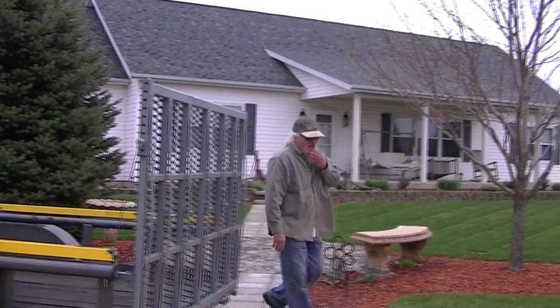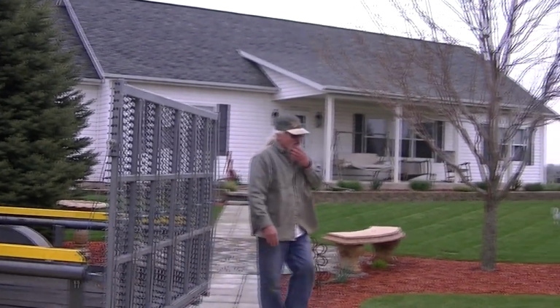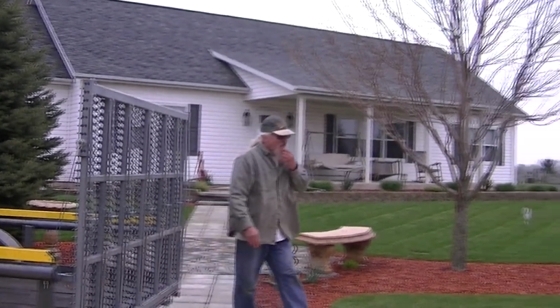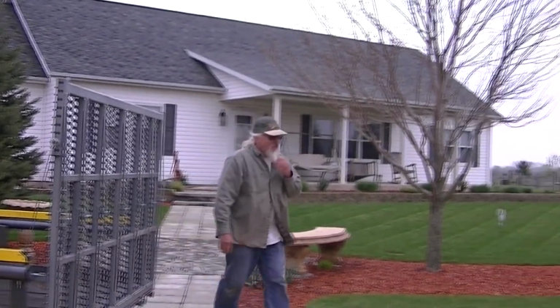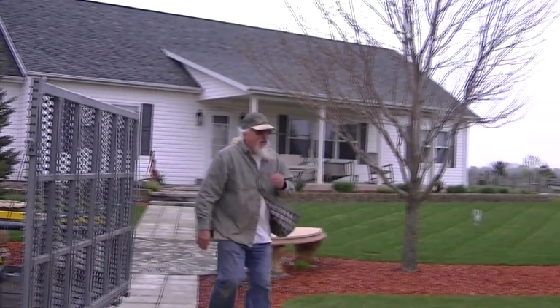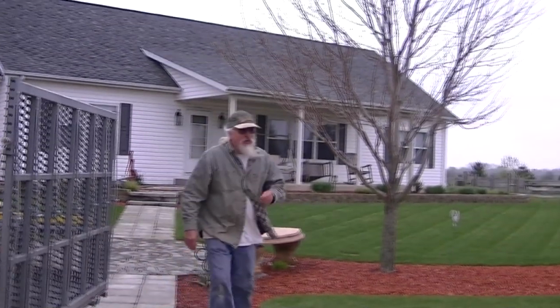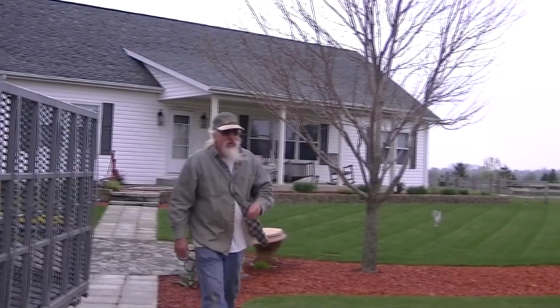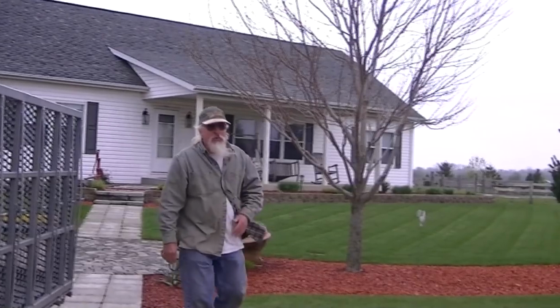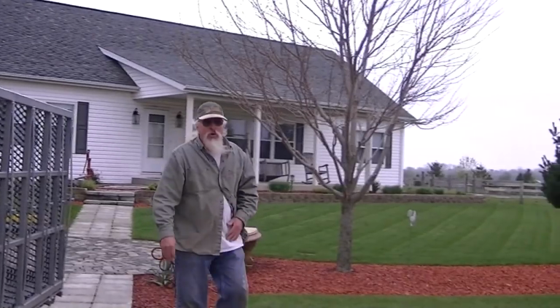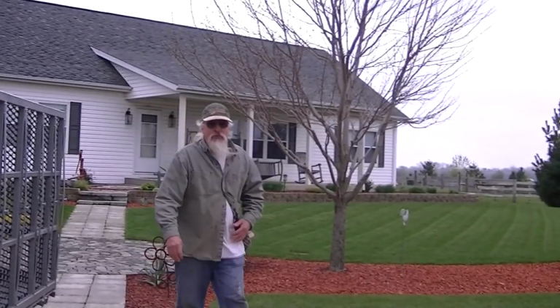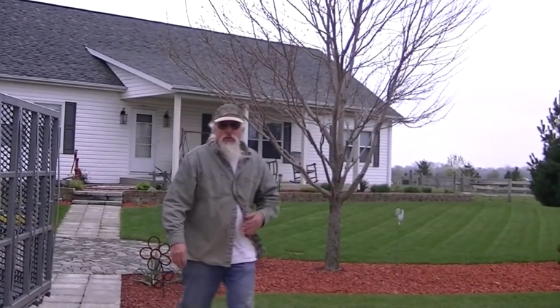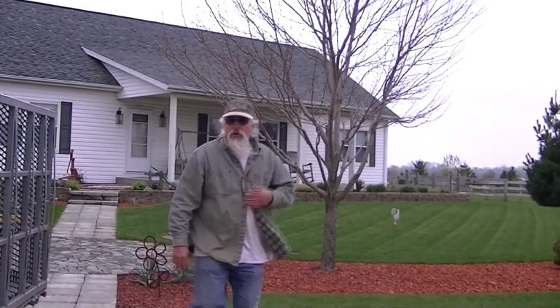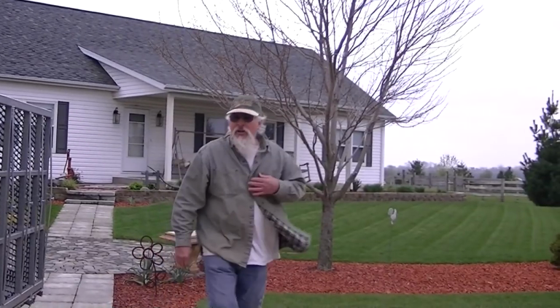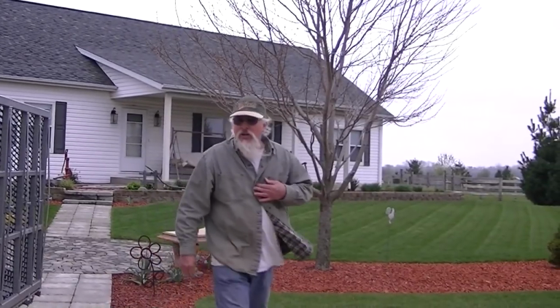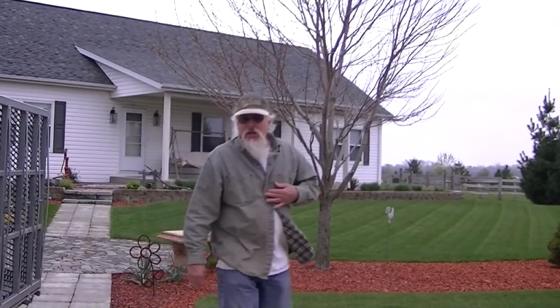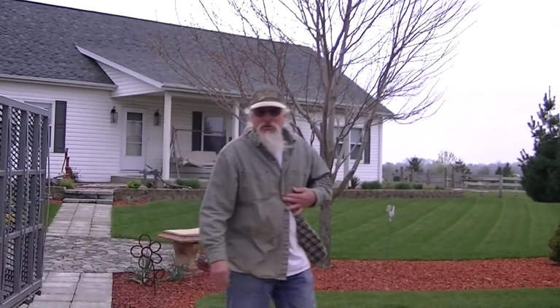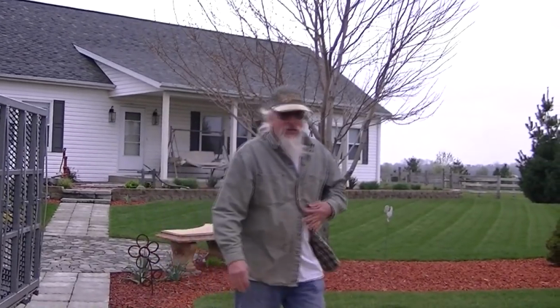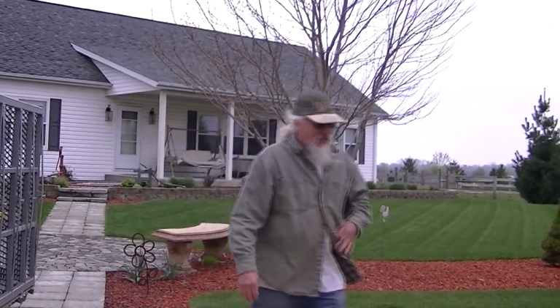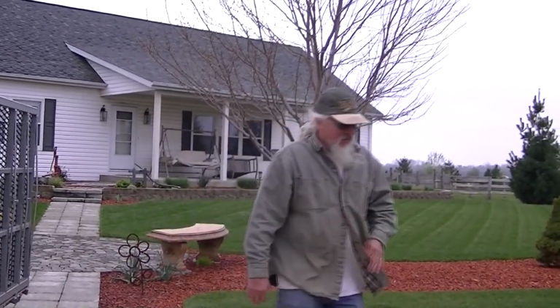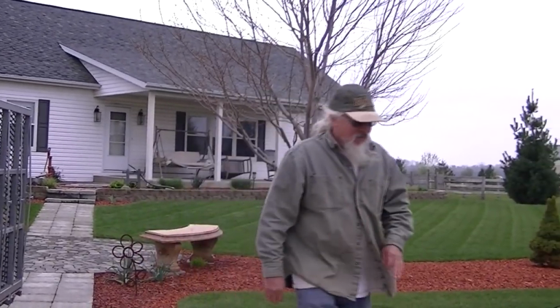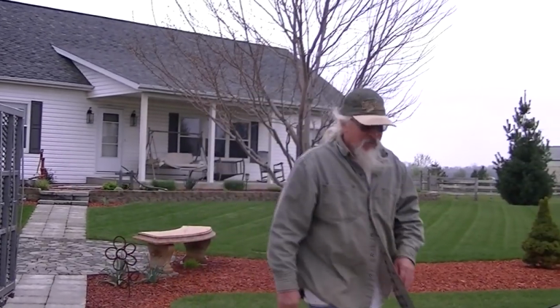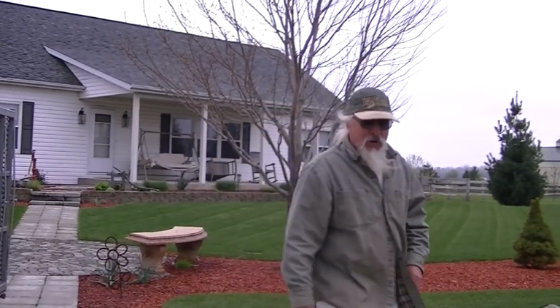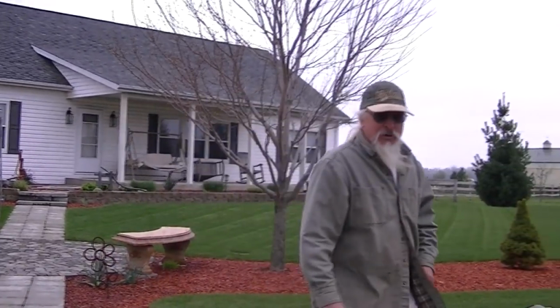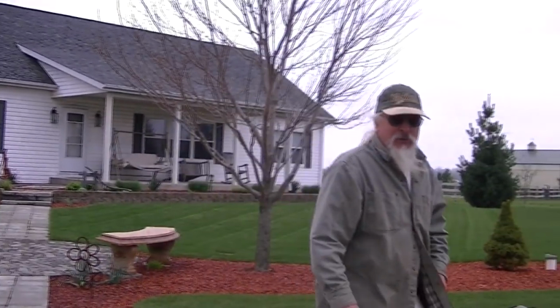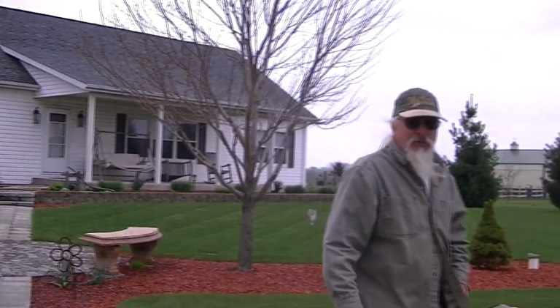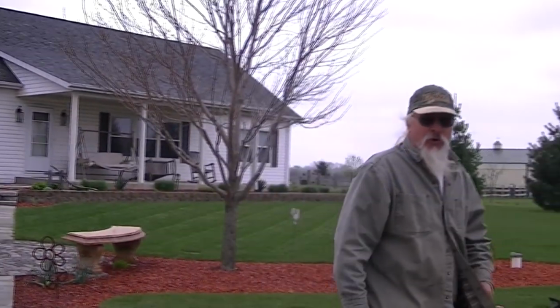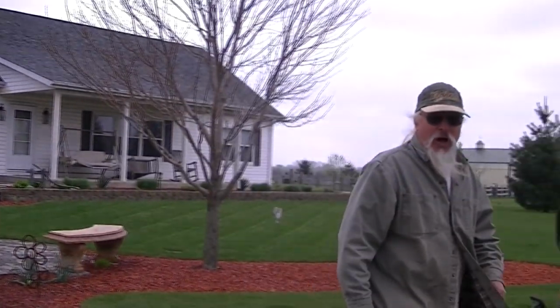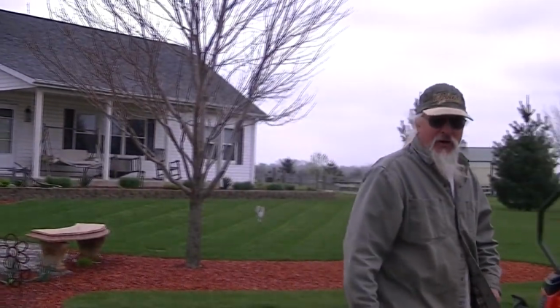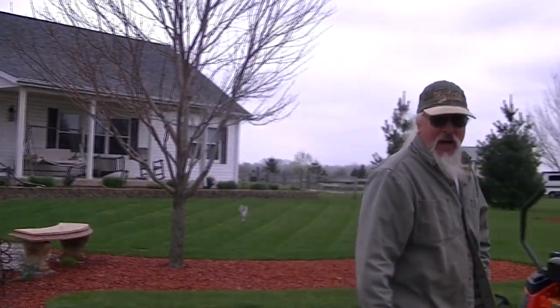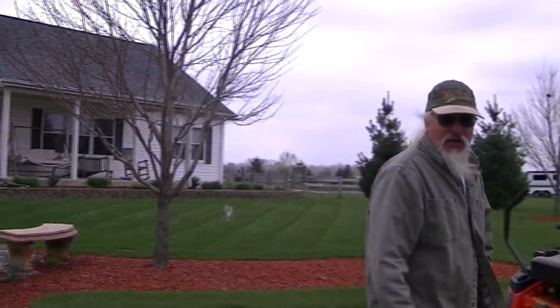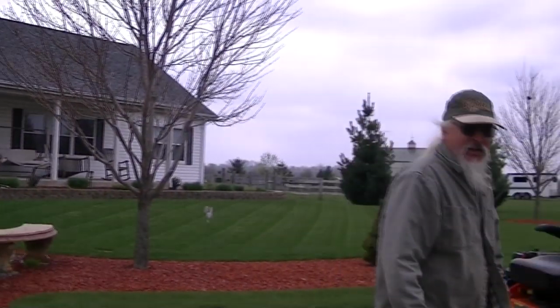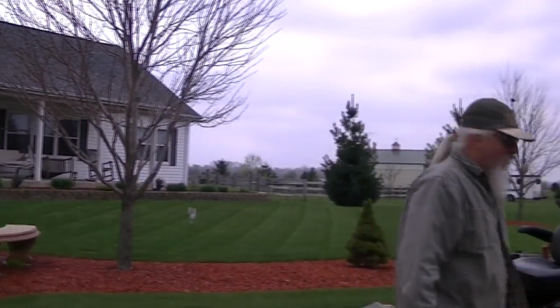Got to do a little mowing before the rain comes. Burn up some of this $4 a gallon diesel.